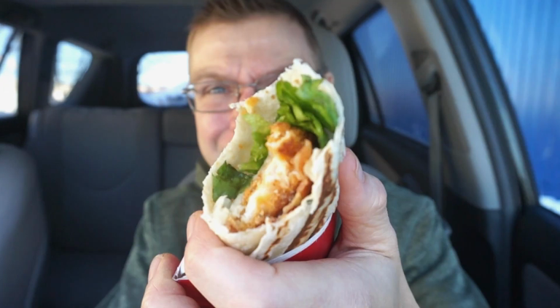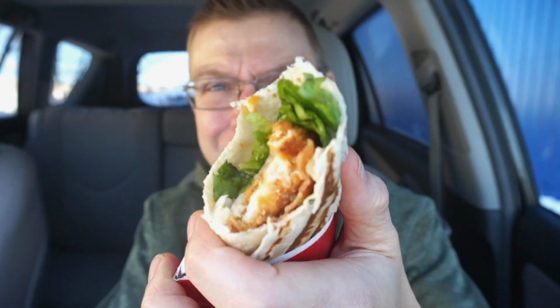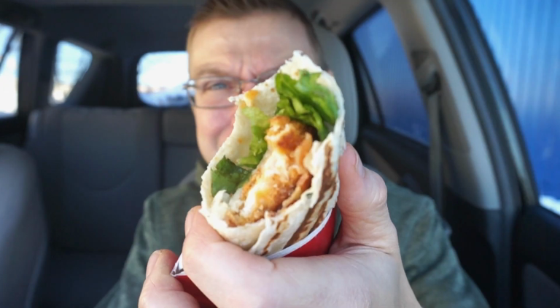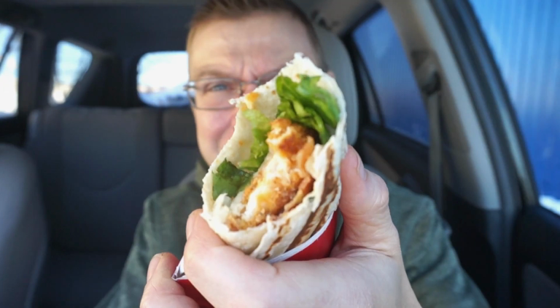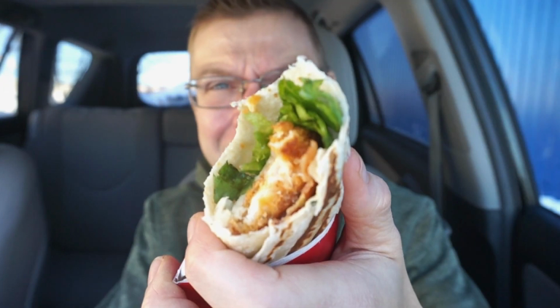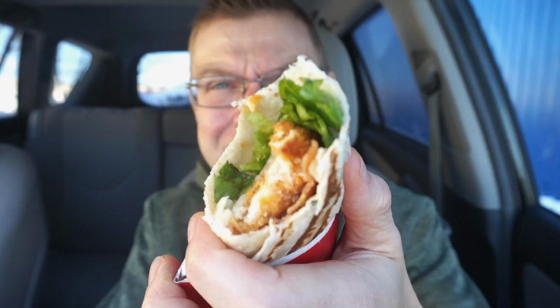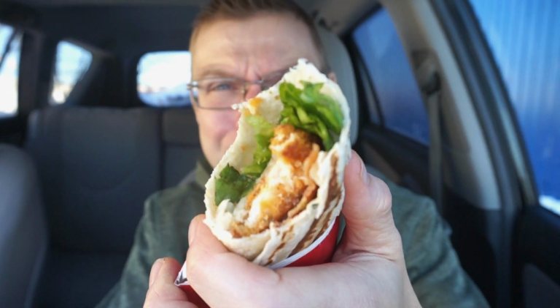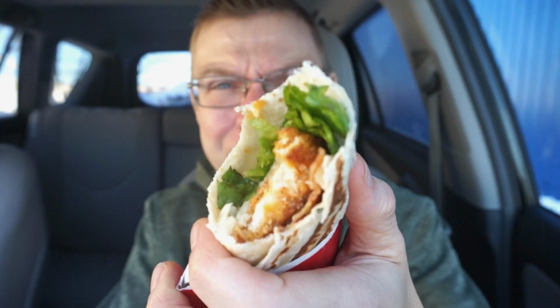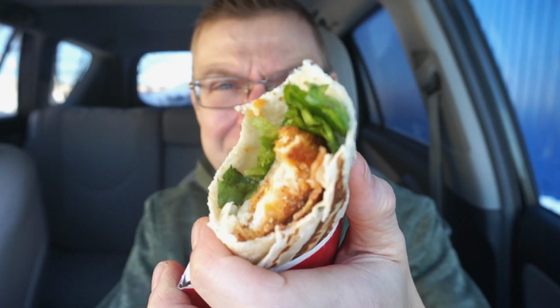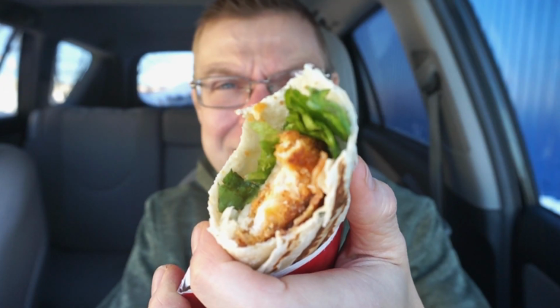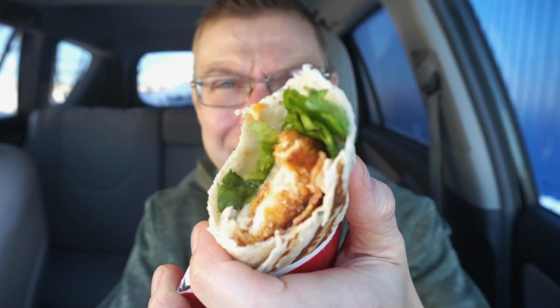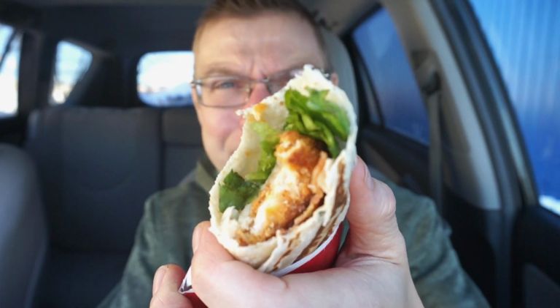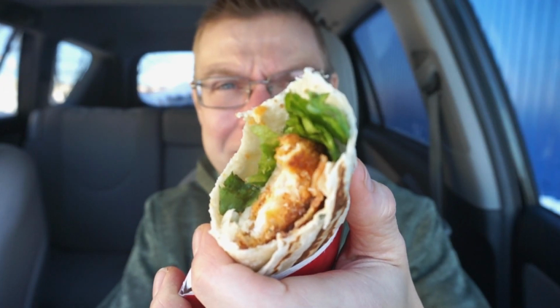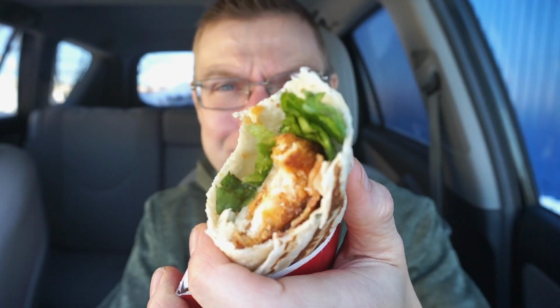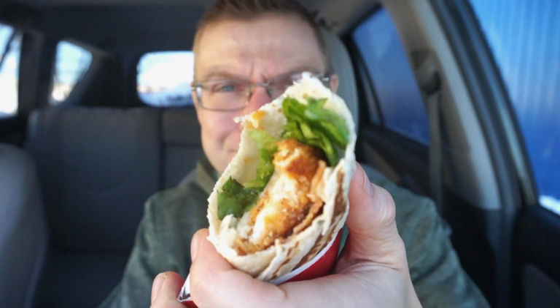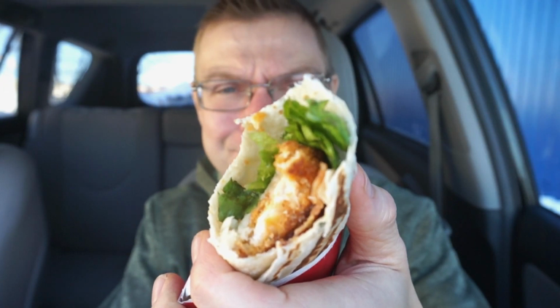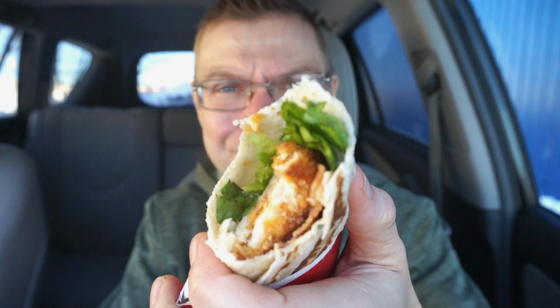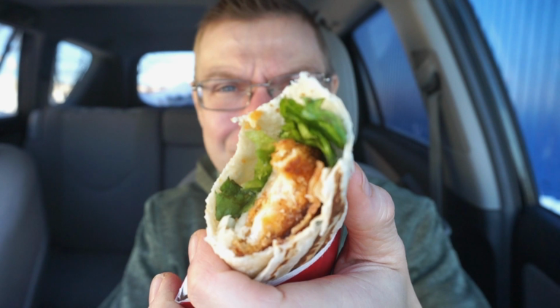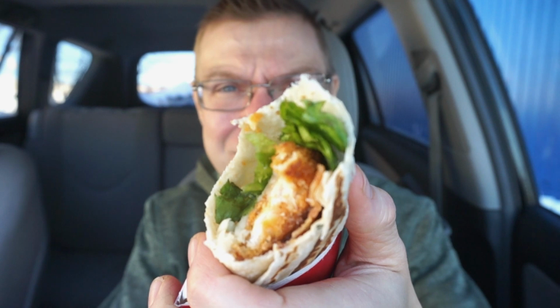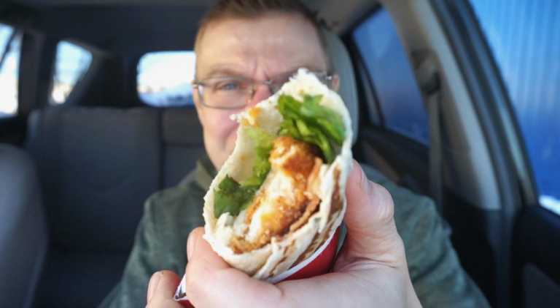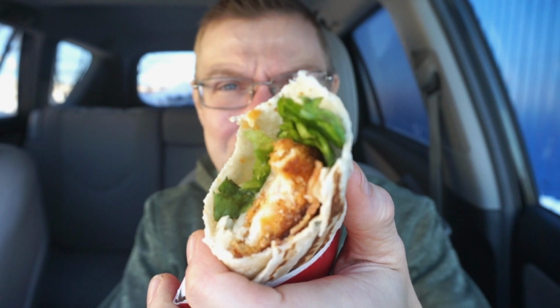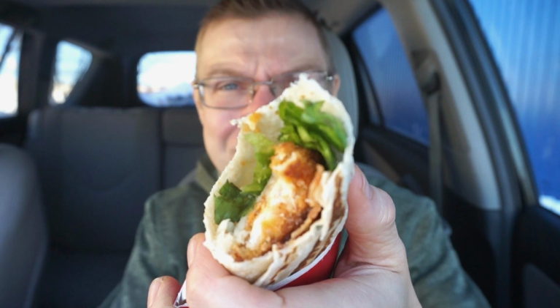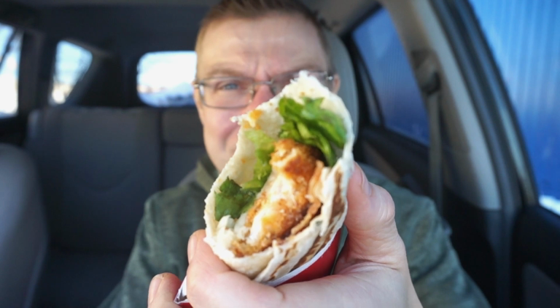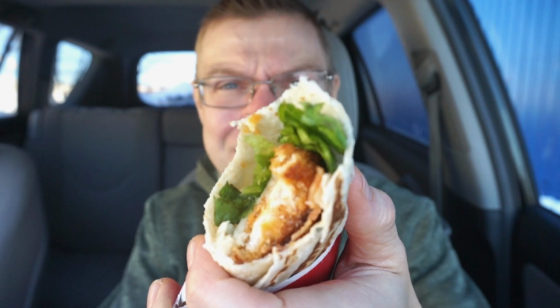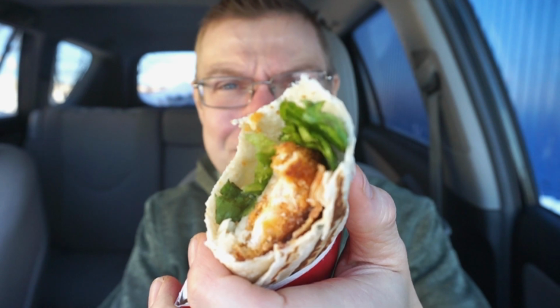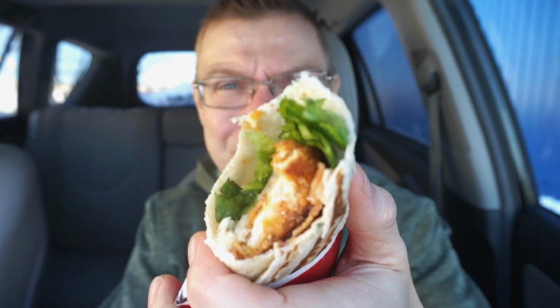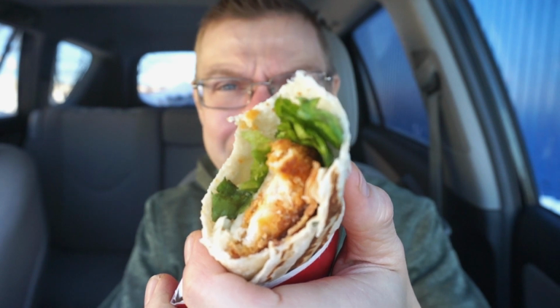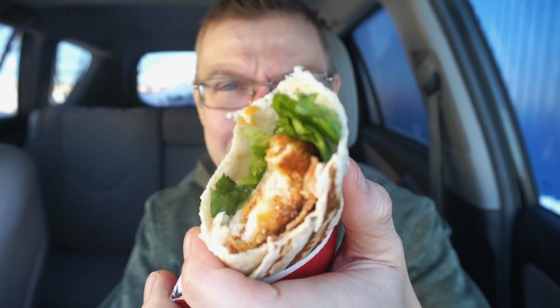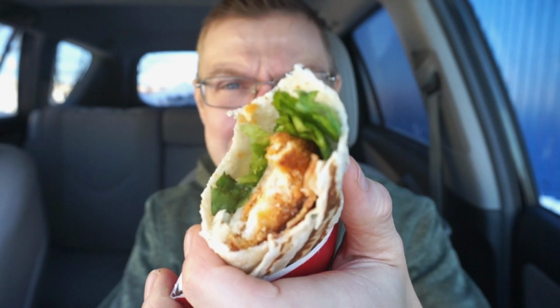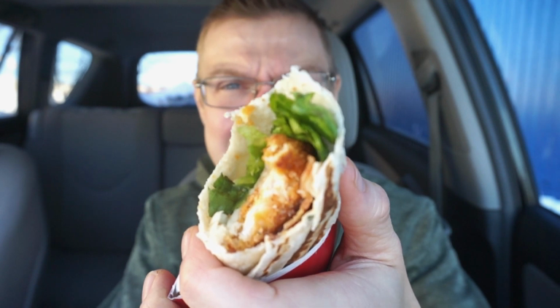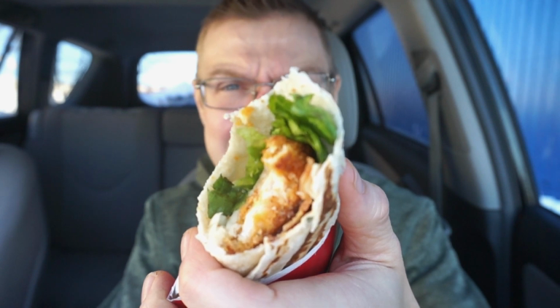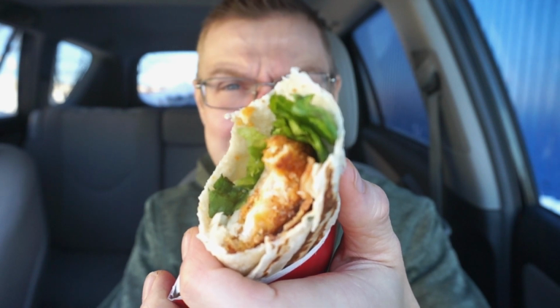Good news here guys: you can taste a lot of the bacon, the Caesar dressing is nice, and the wrap has a decent texture.